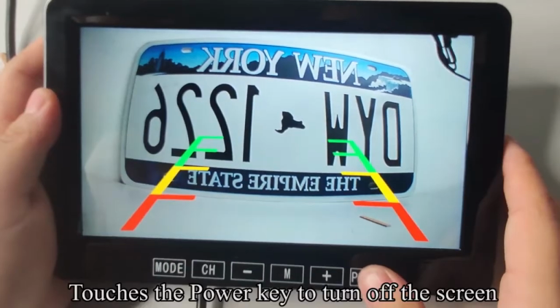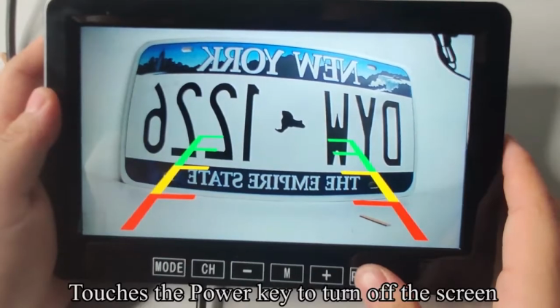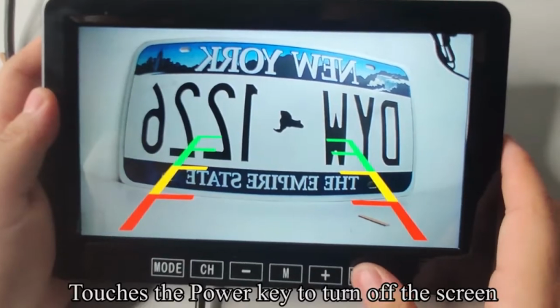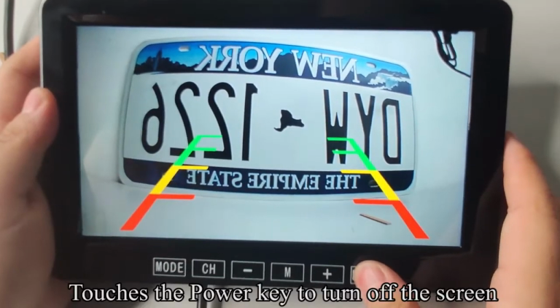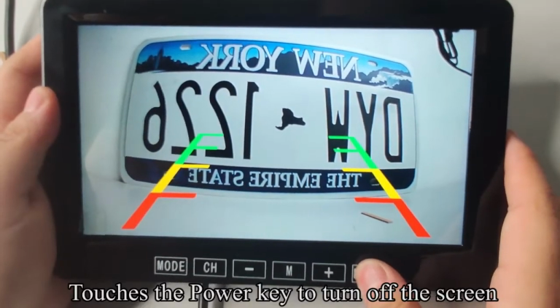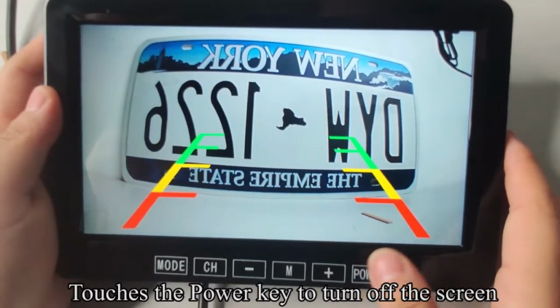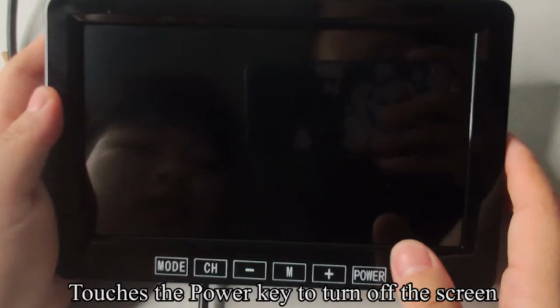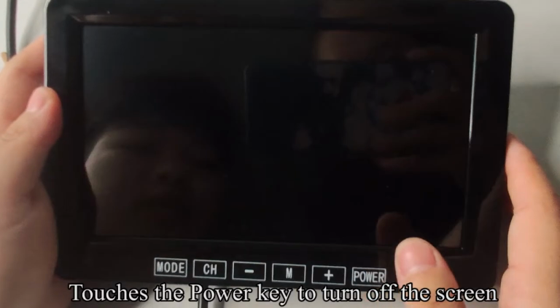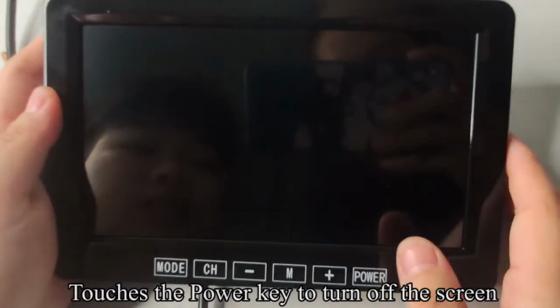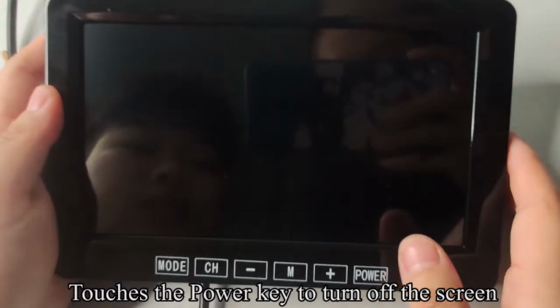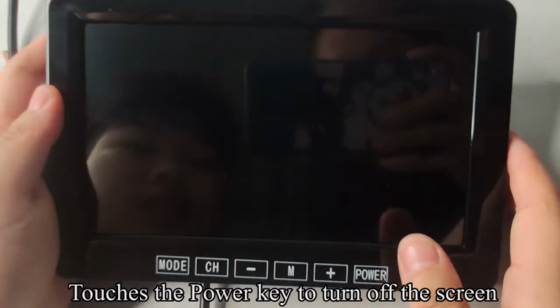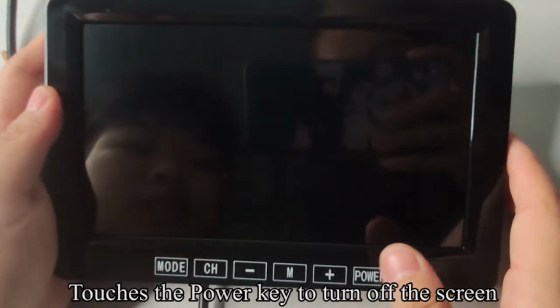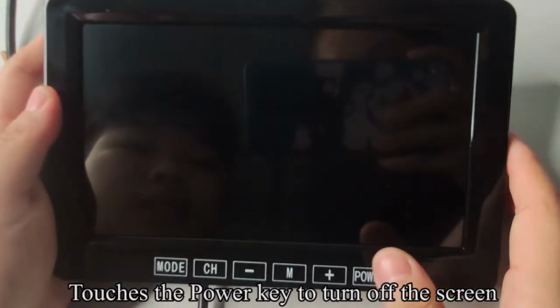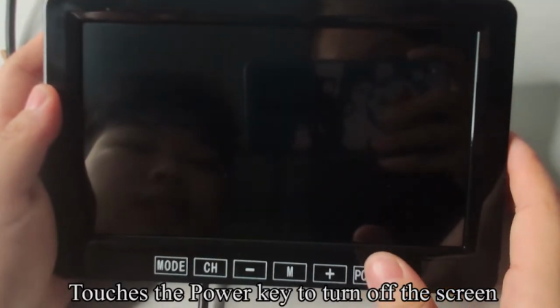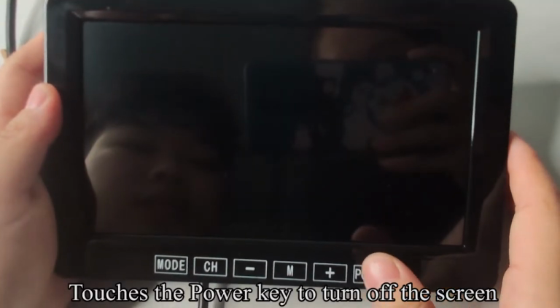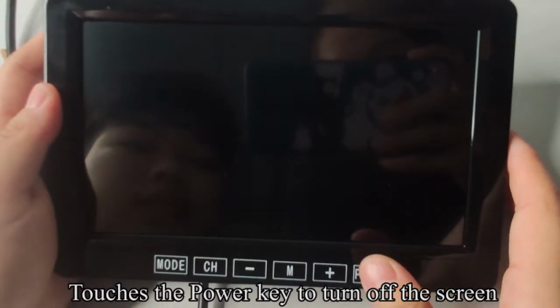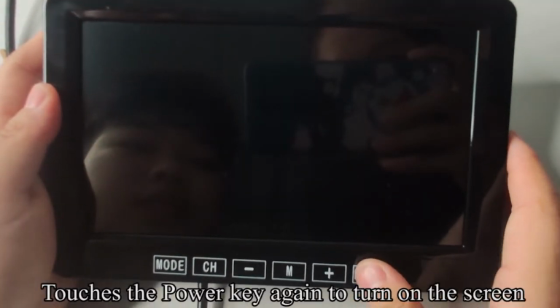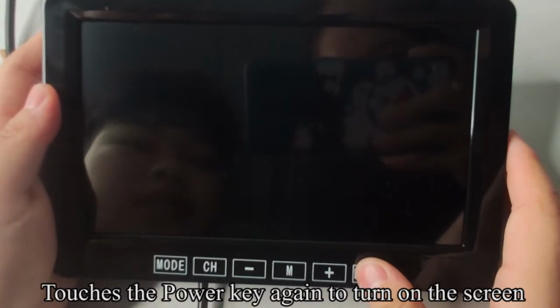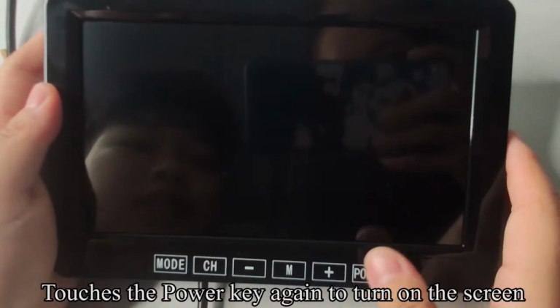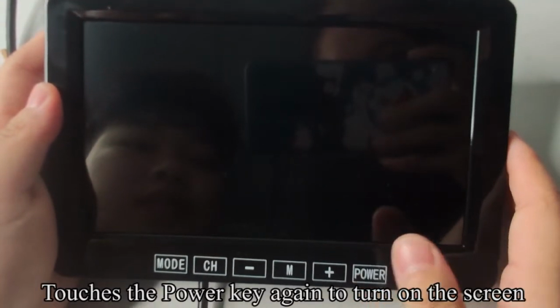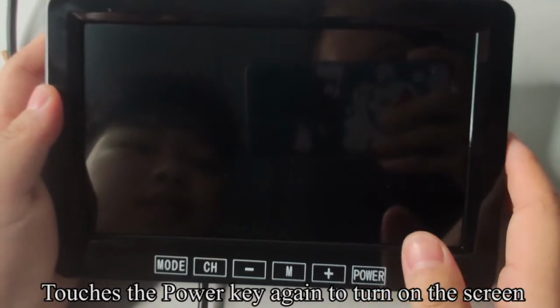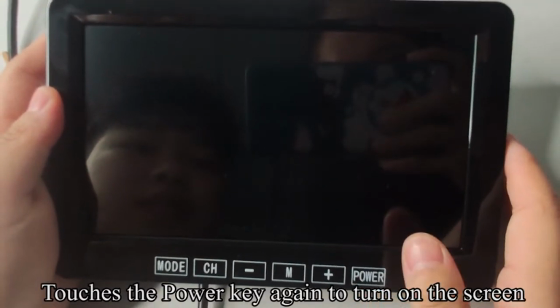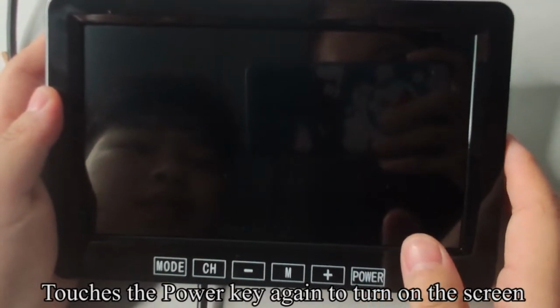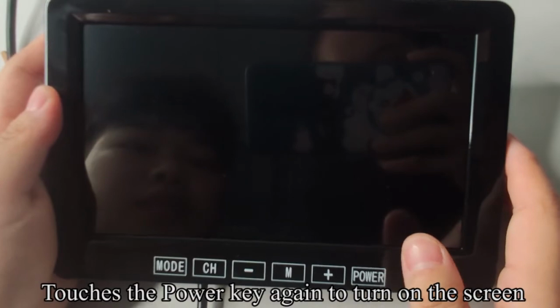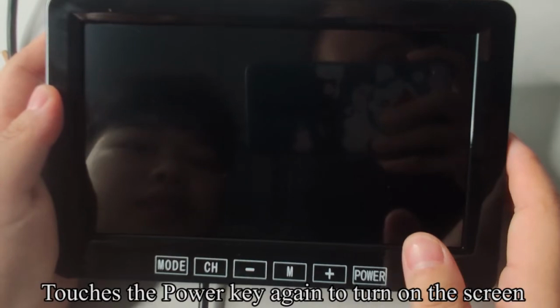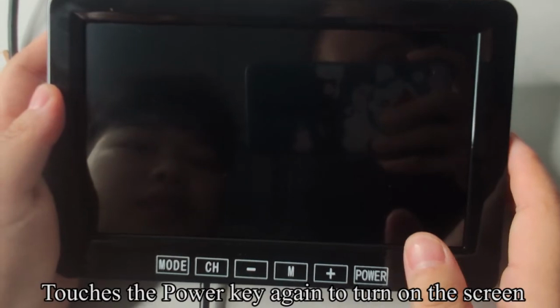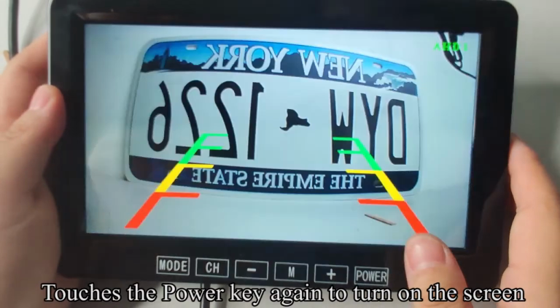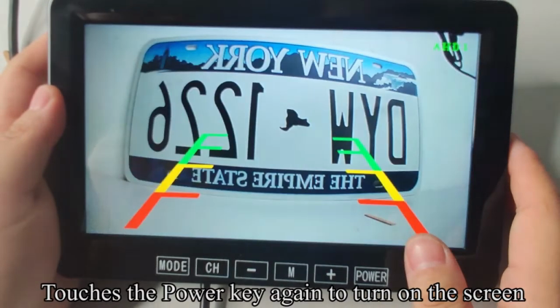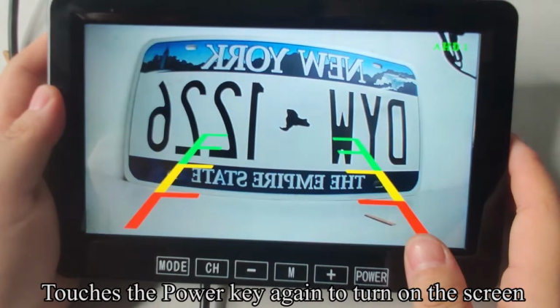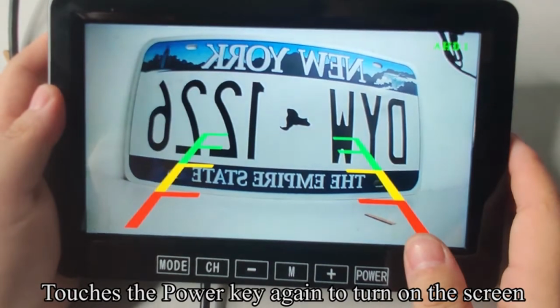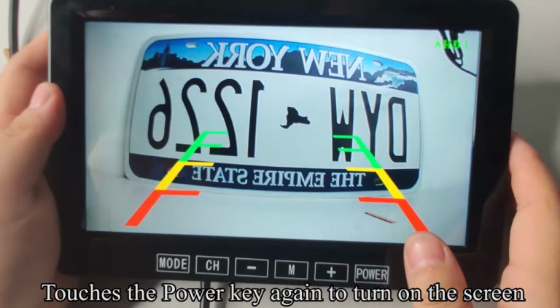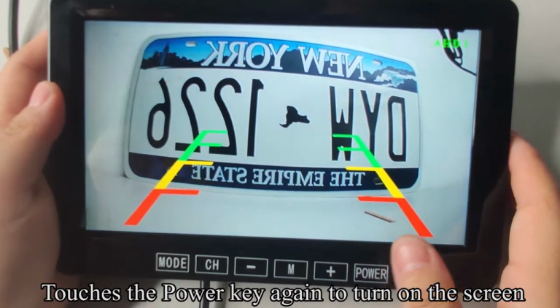Touch the POWER key to turn off the screen. Touch the POWER key again to turn on the screen.